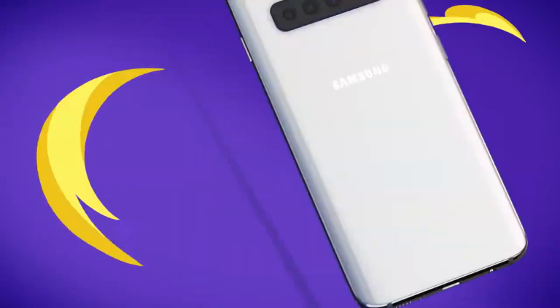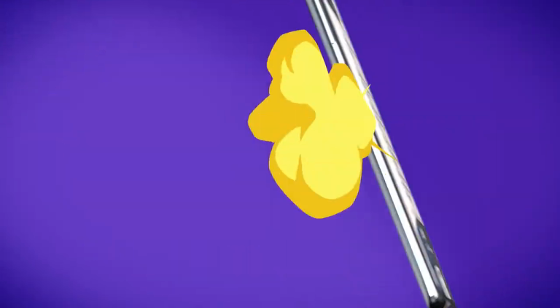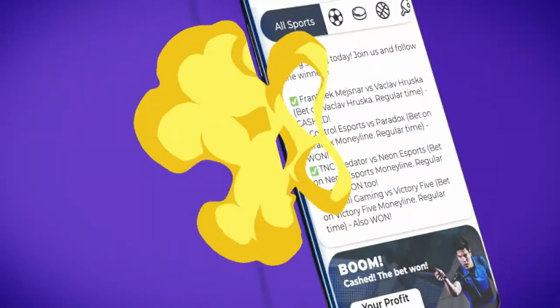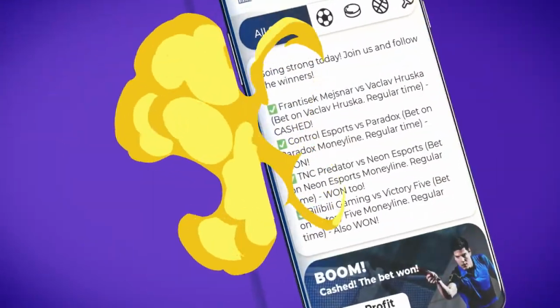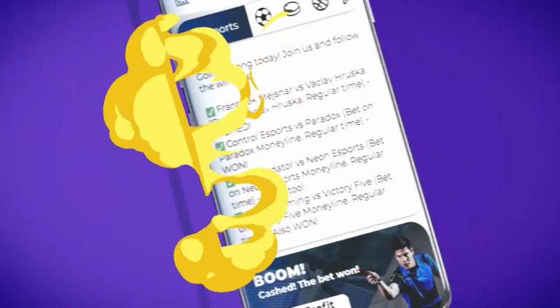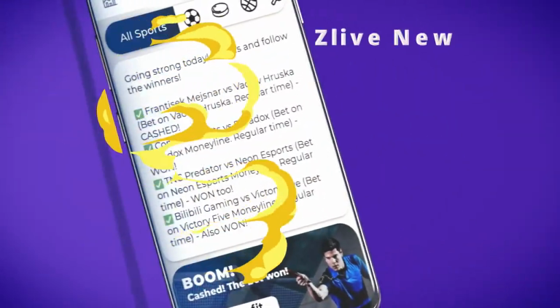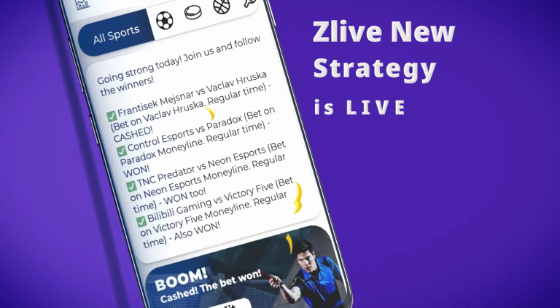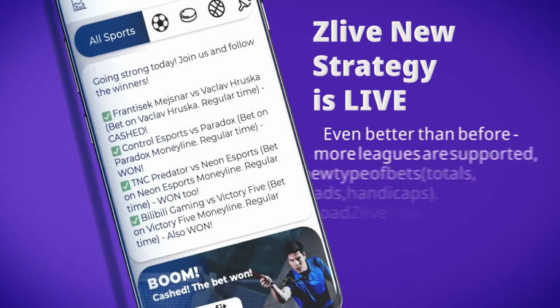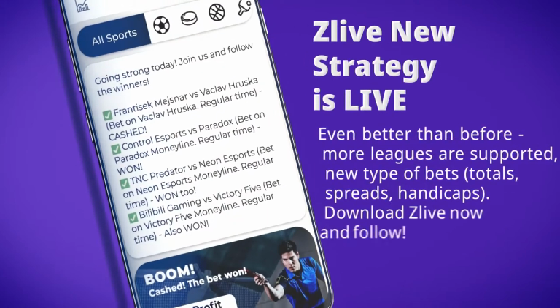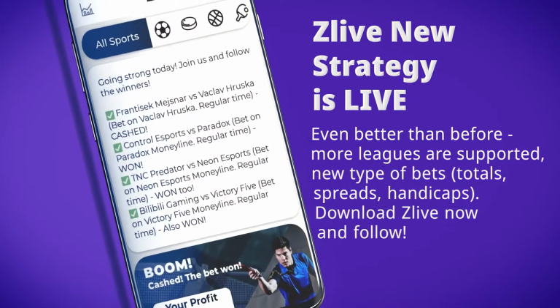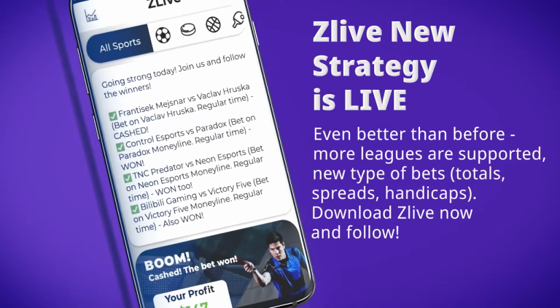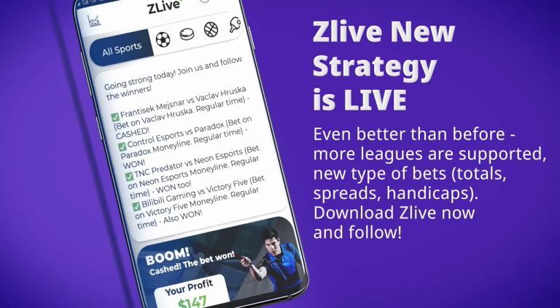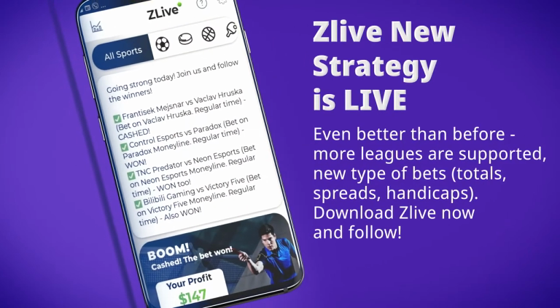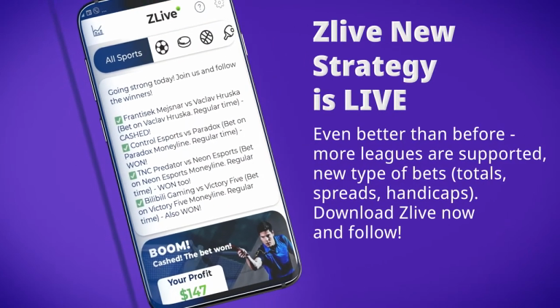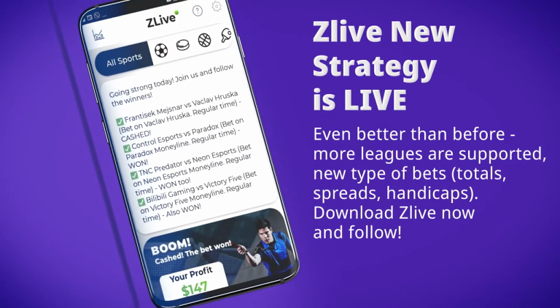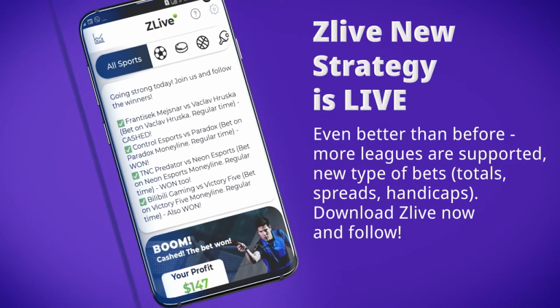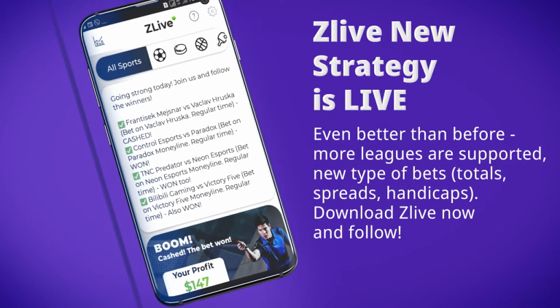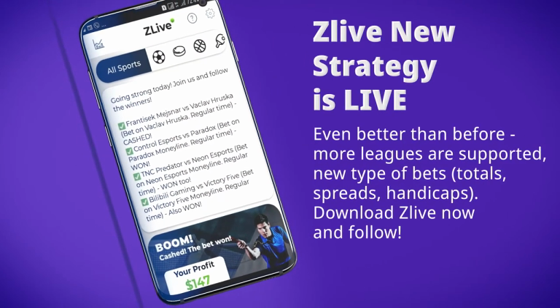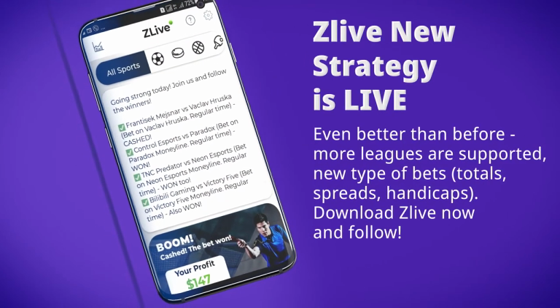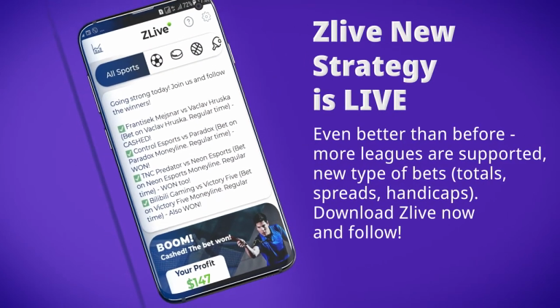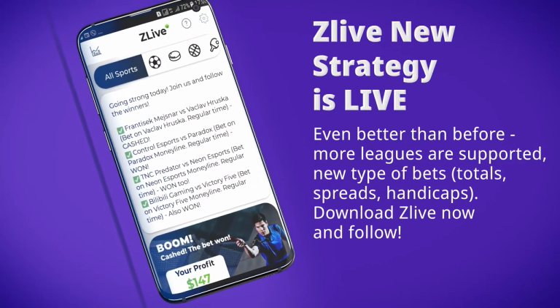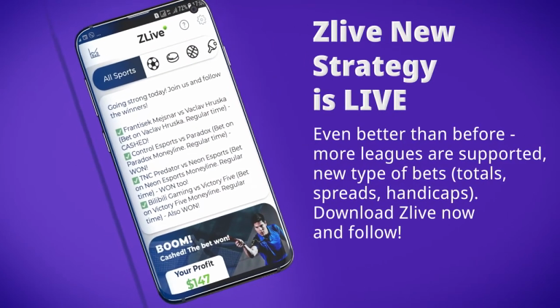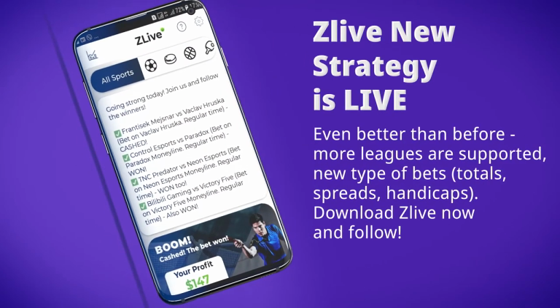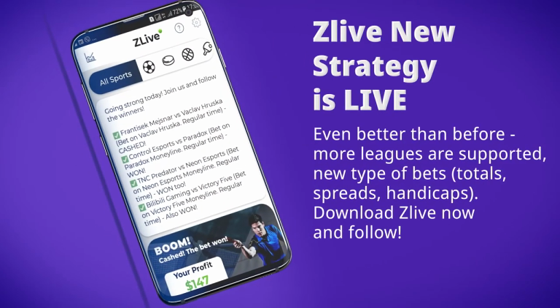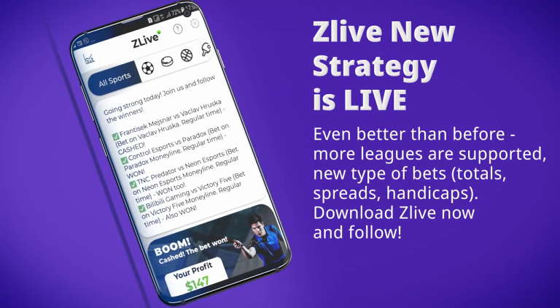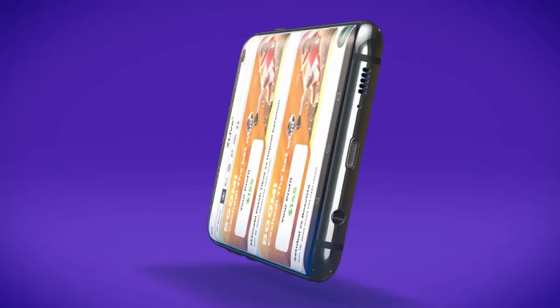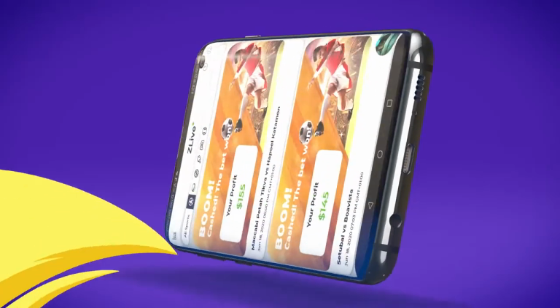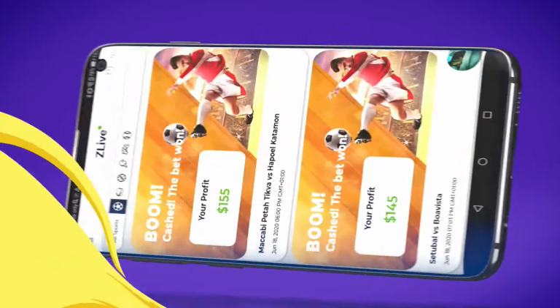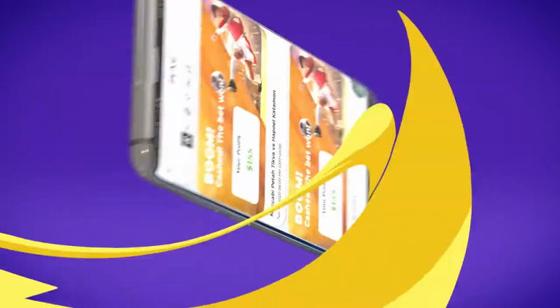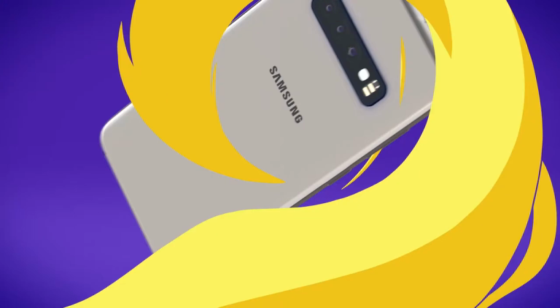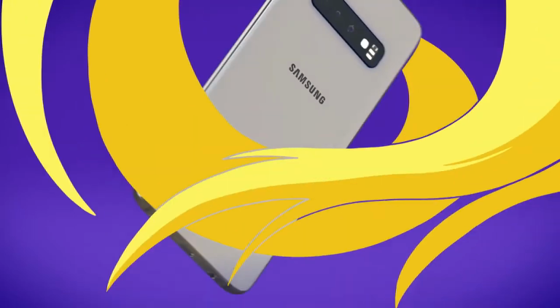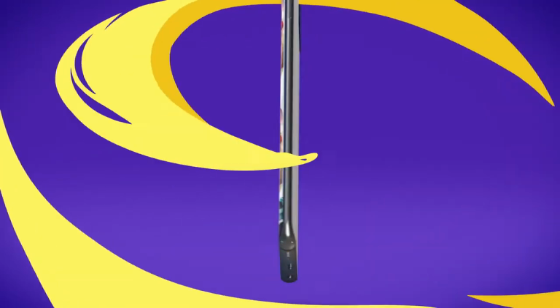ZLive app works on all major sports: football, tennis, hockey, soccer, baseball, and even eSports.